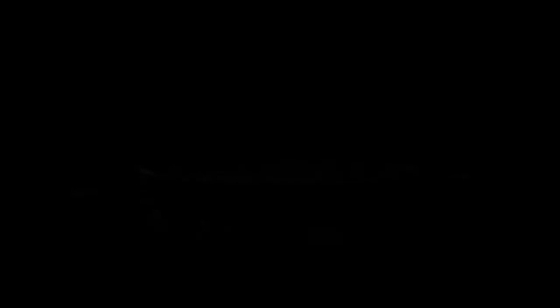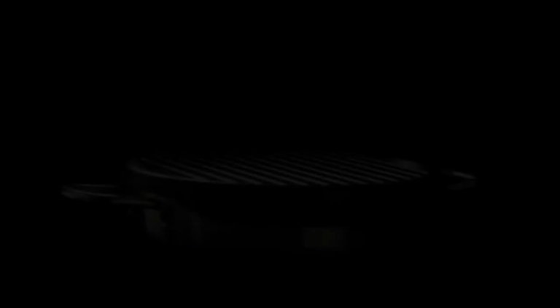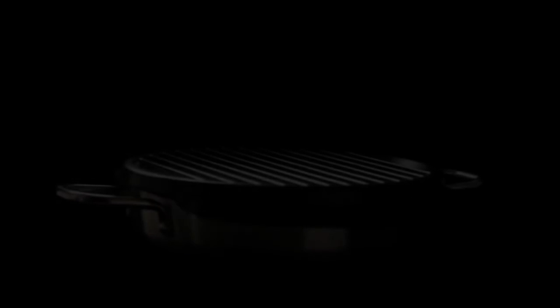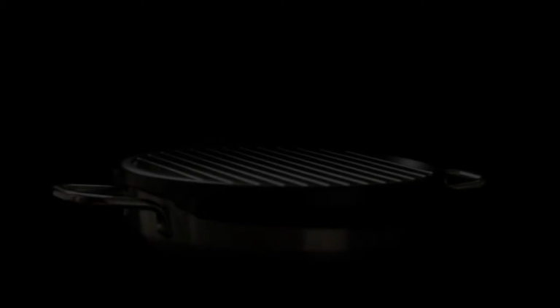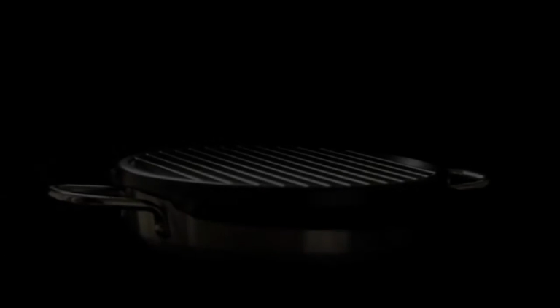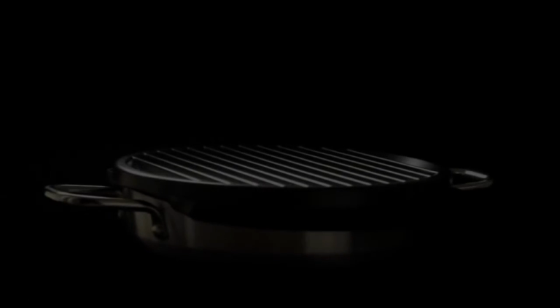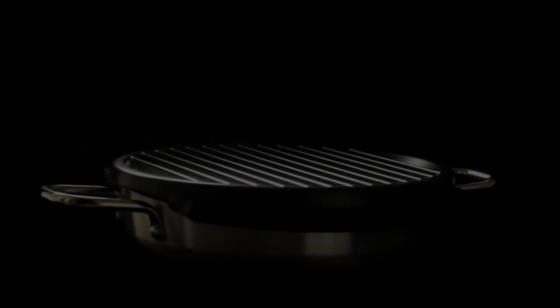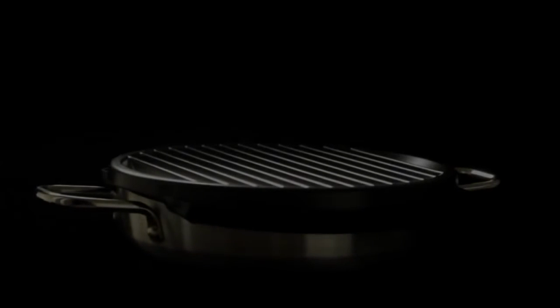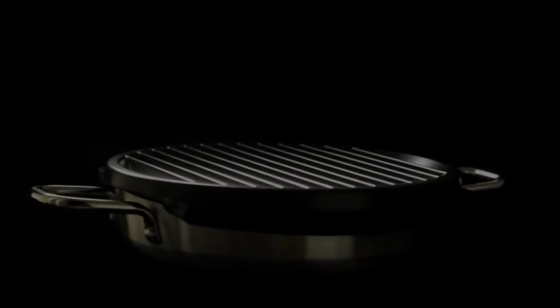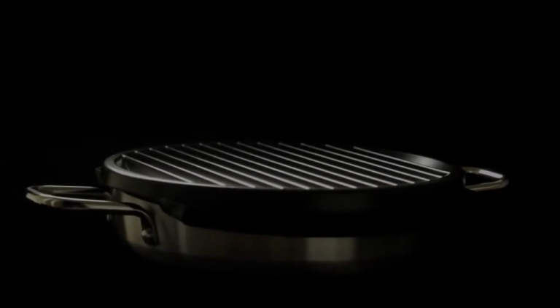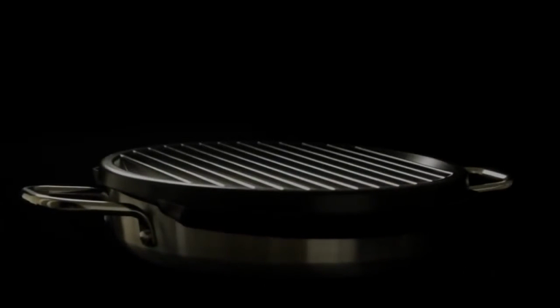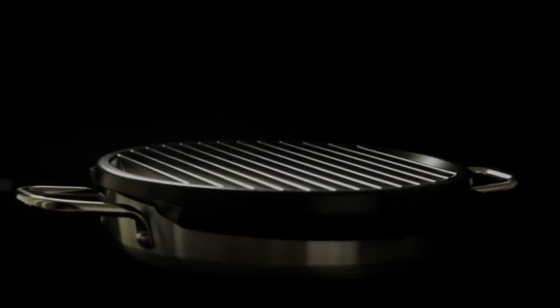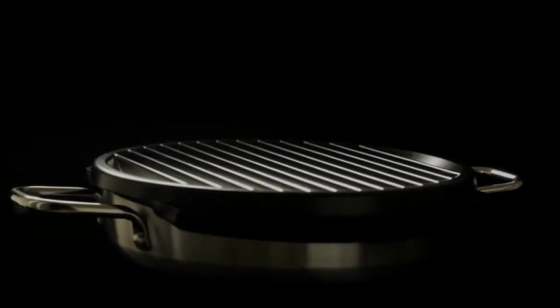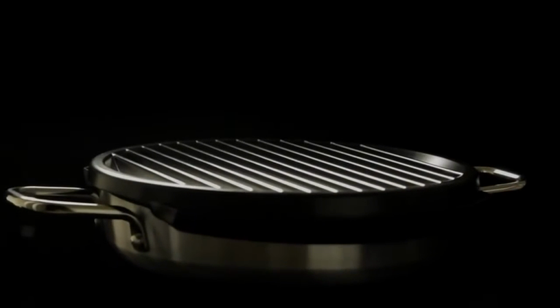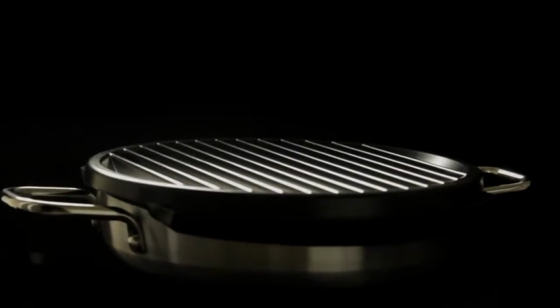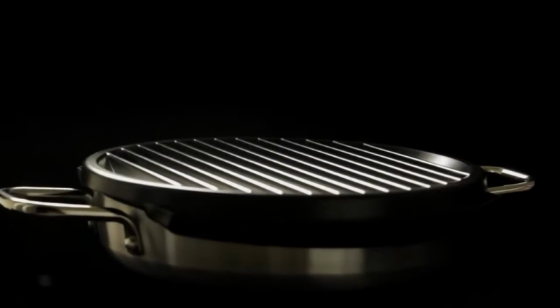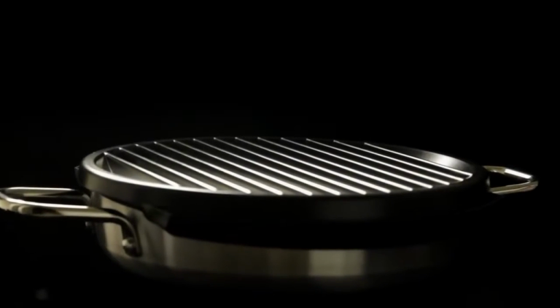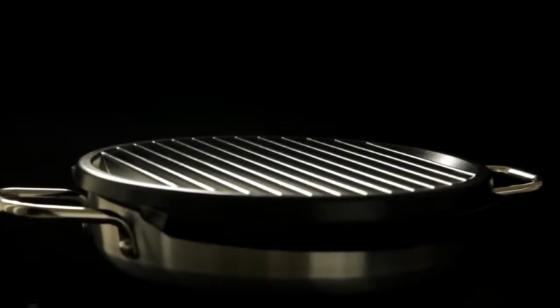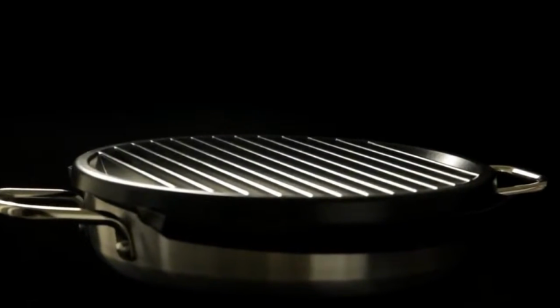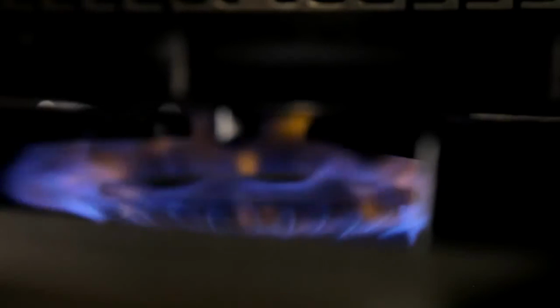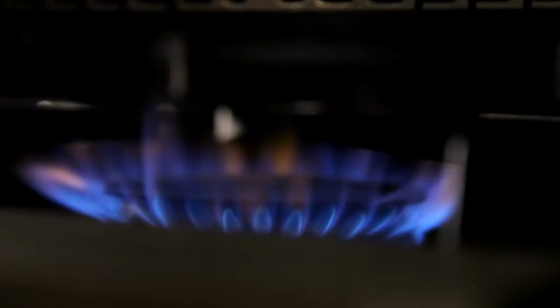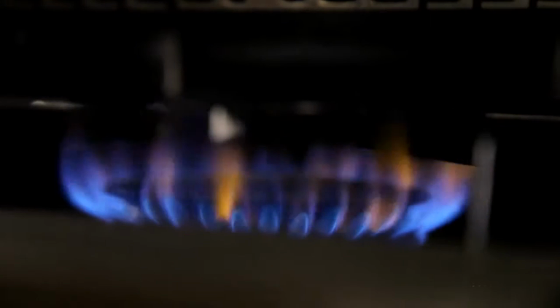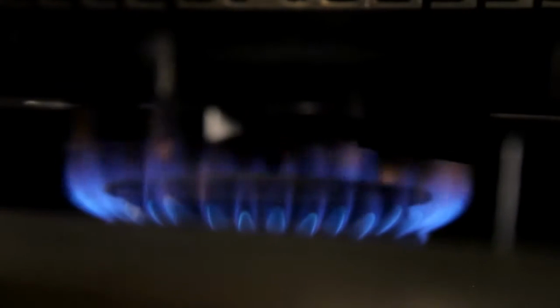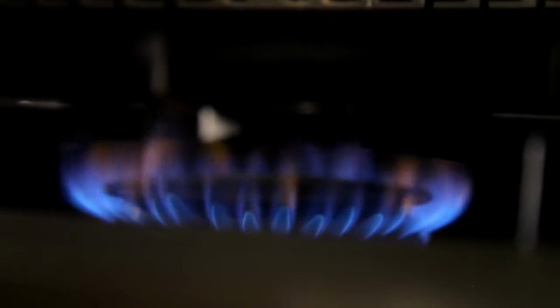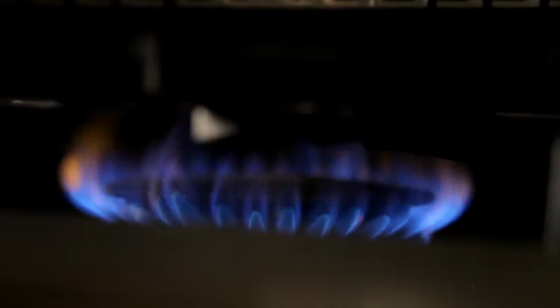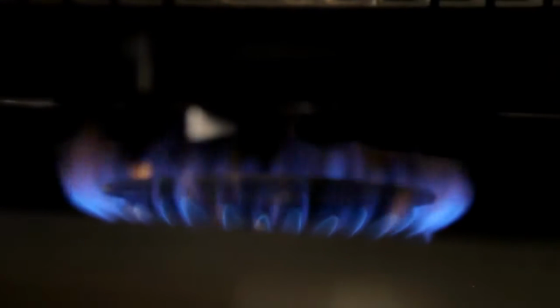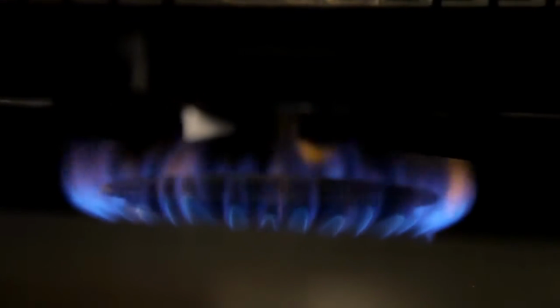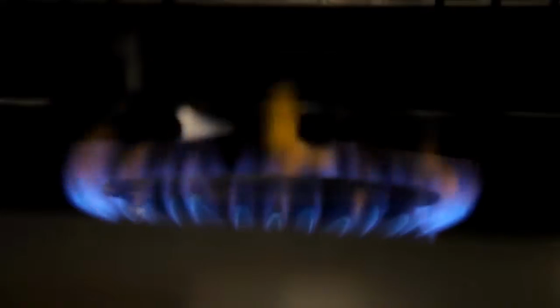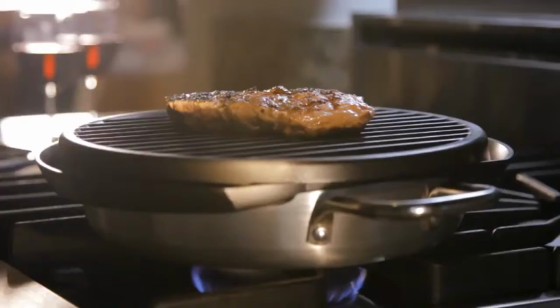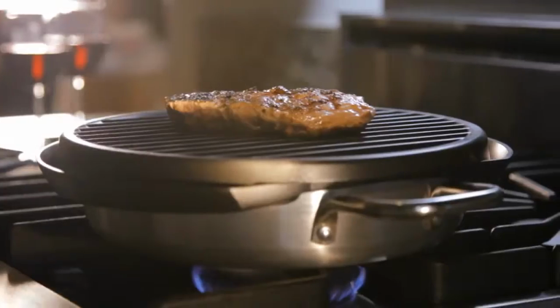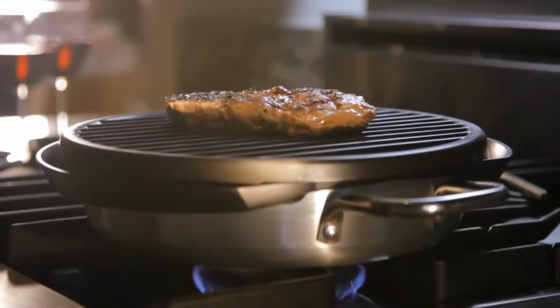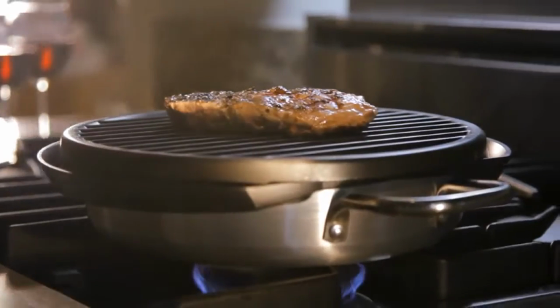Introducing Stephen's Stove Top Barbecue. Indoor grilling, perfected.